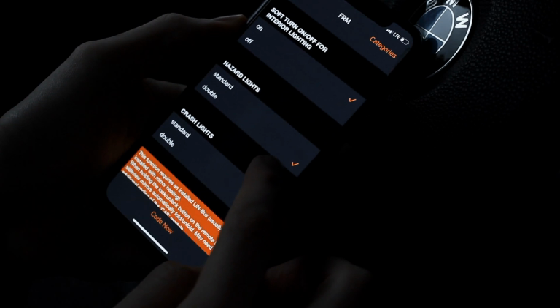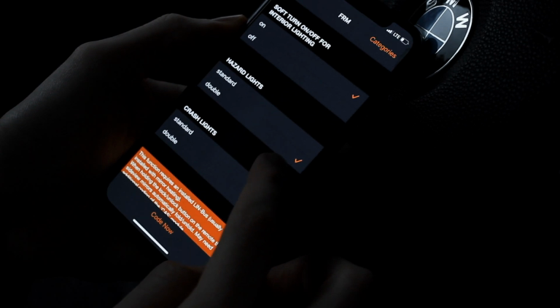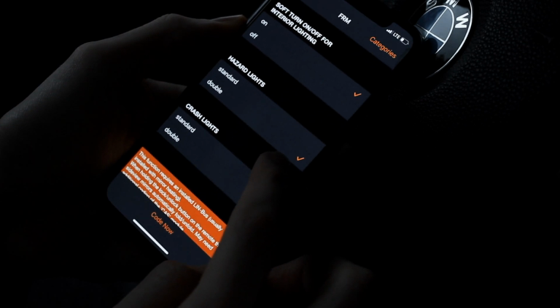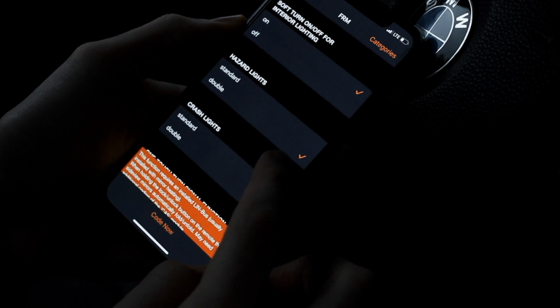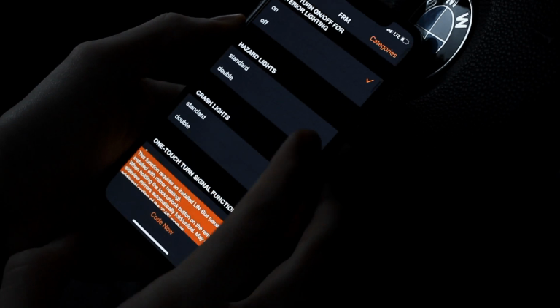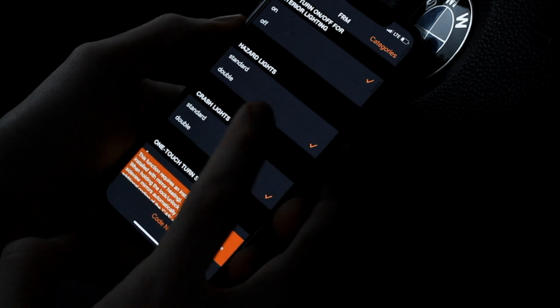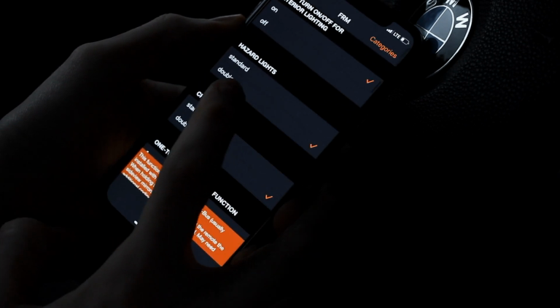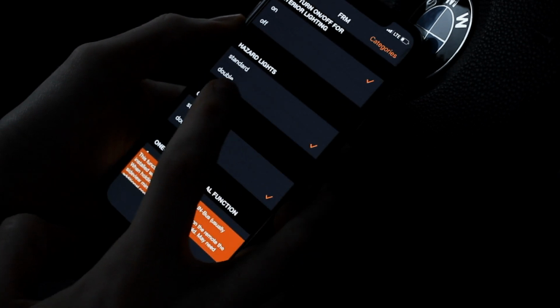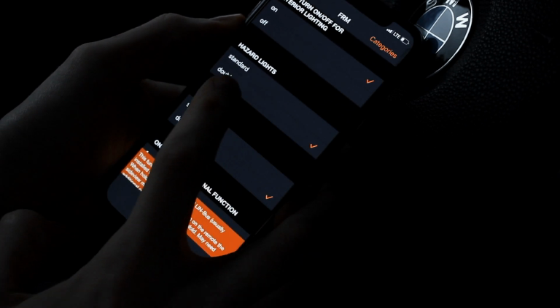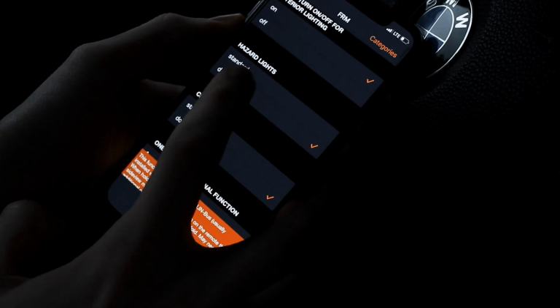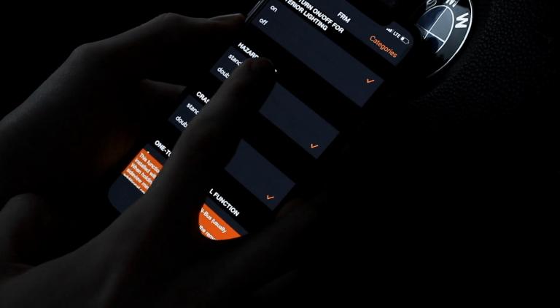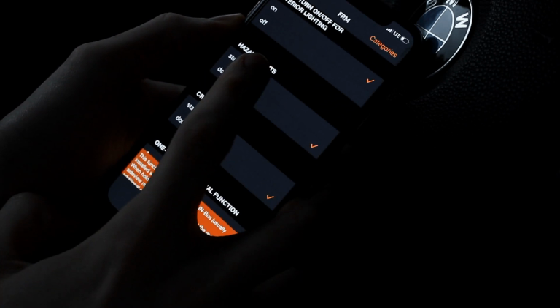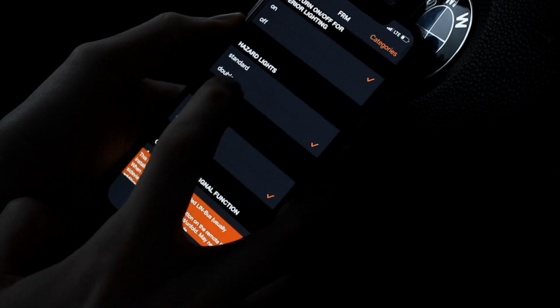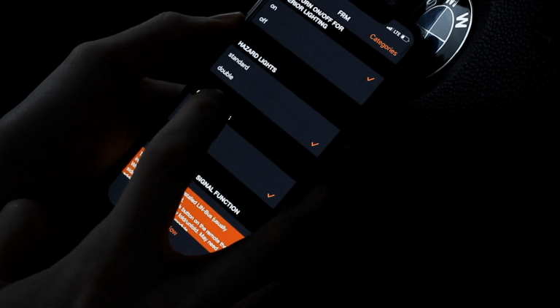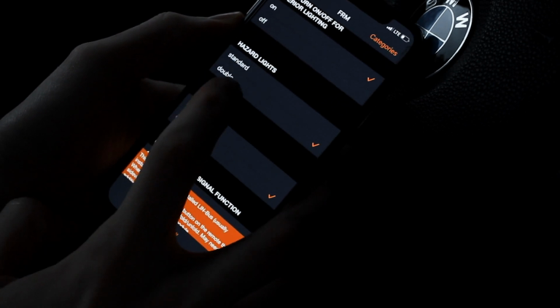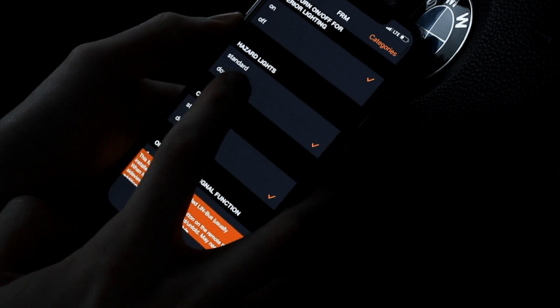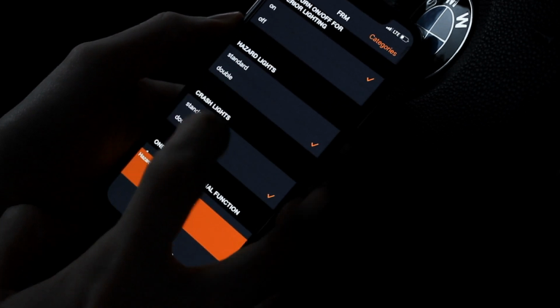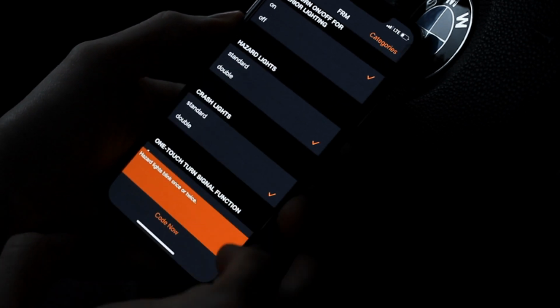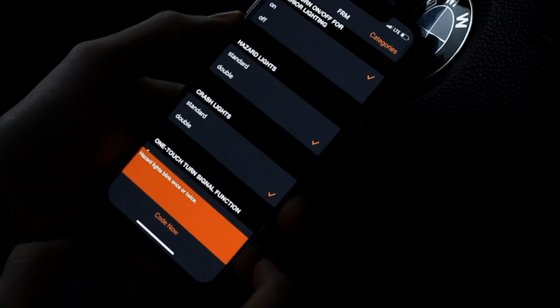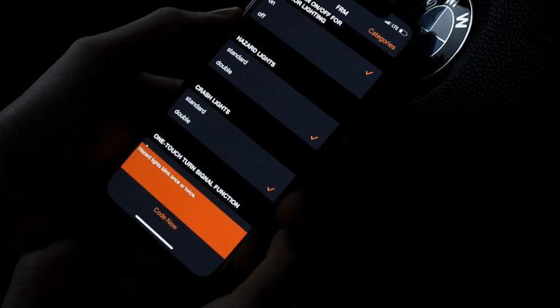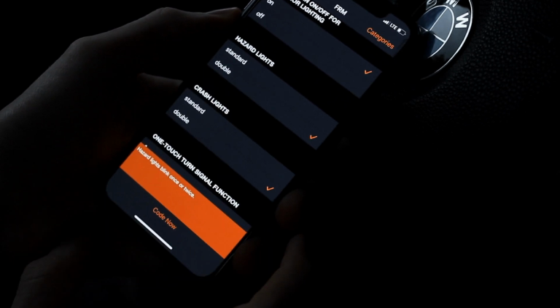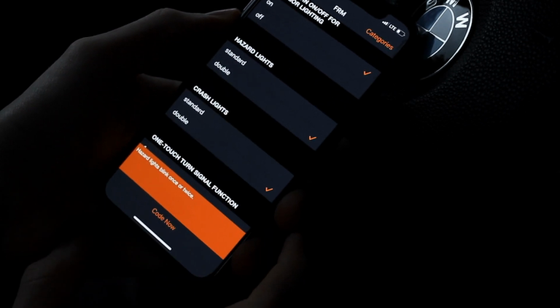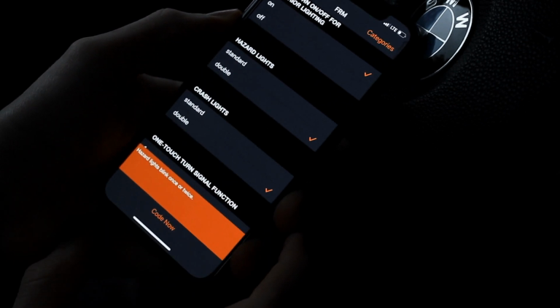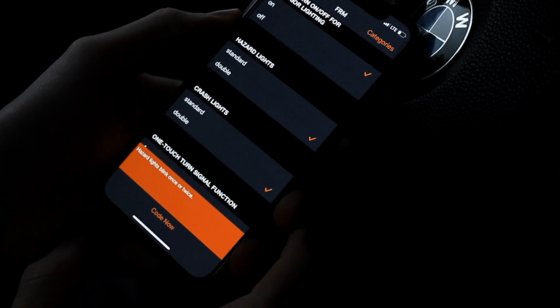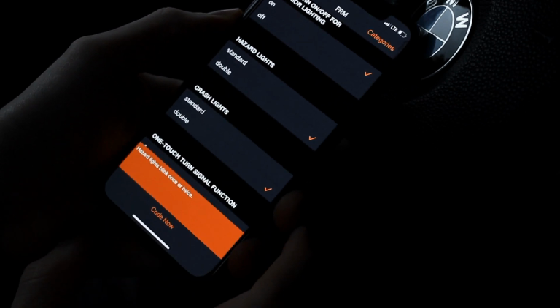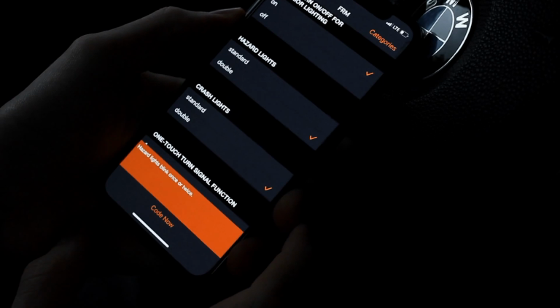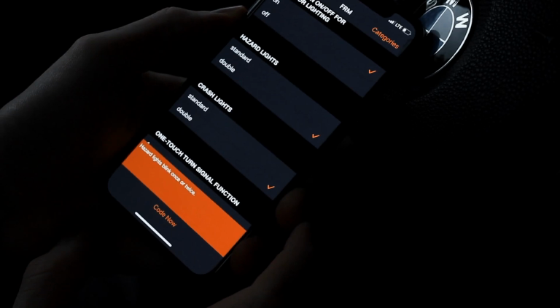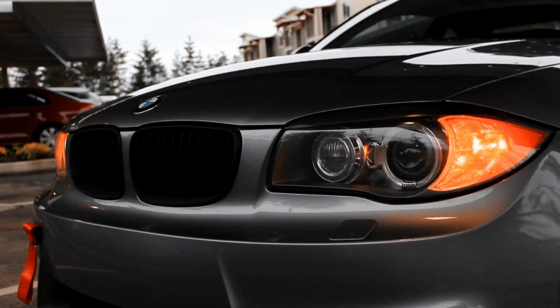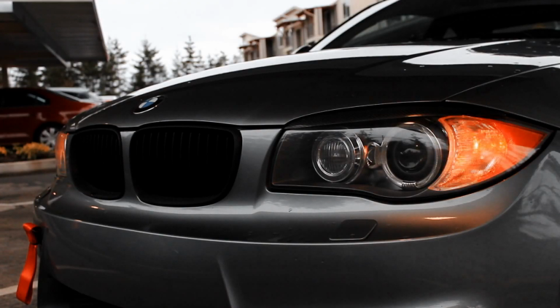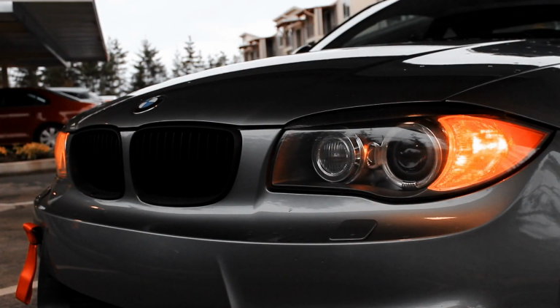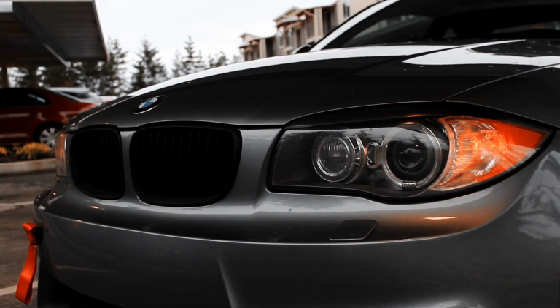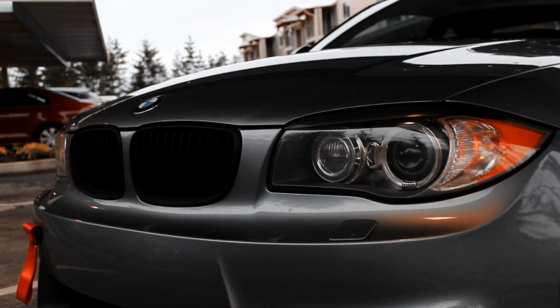Here I have enabled the hazard lights to be a double flash, and this is what they look like.